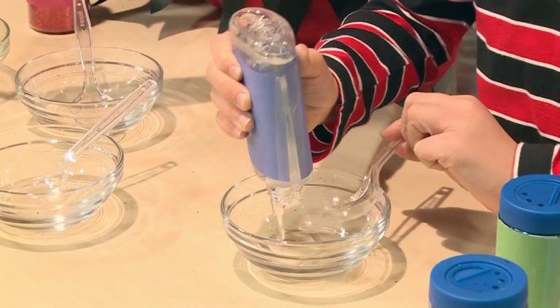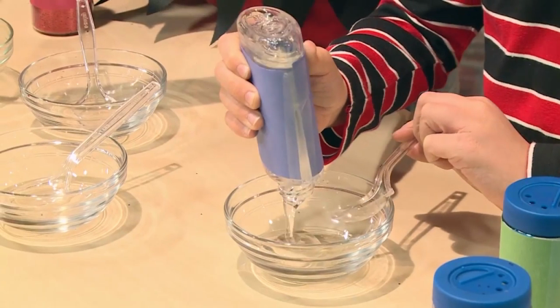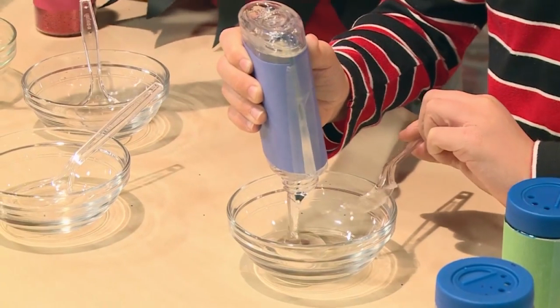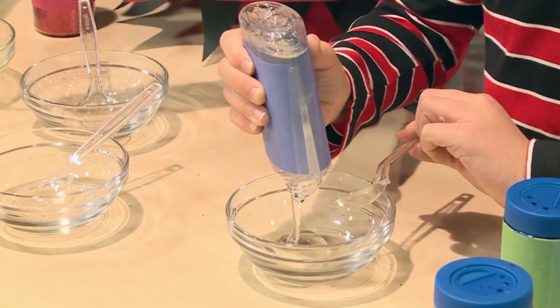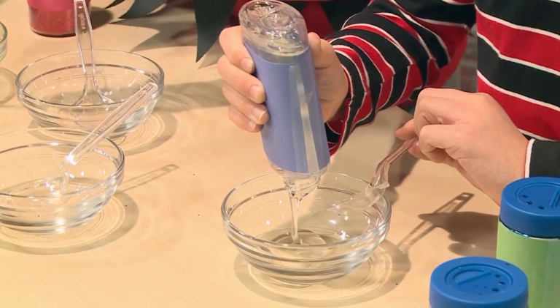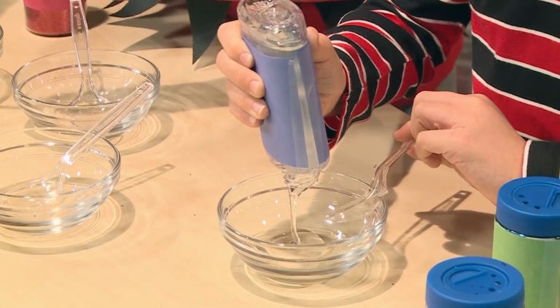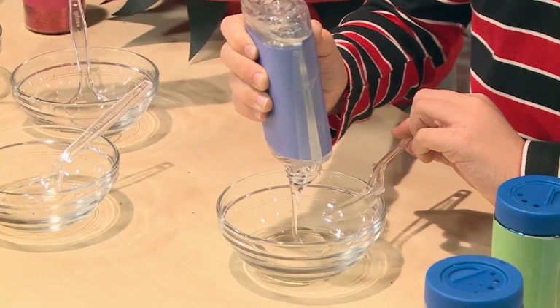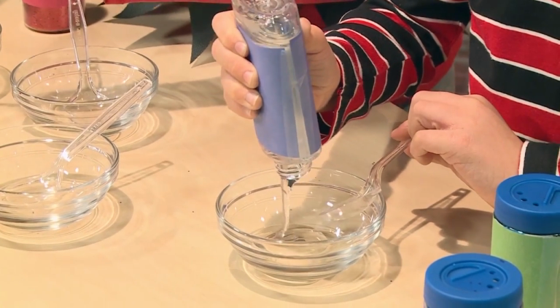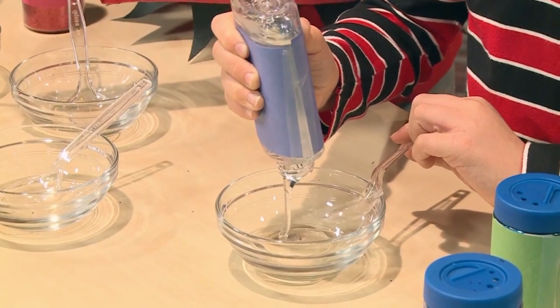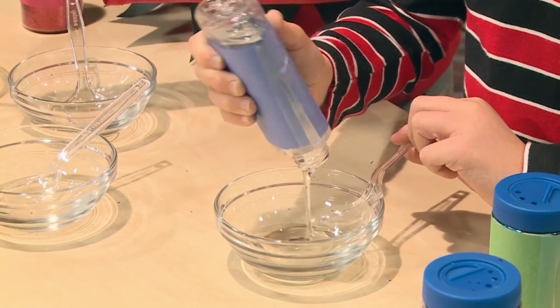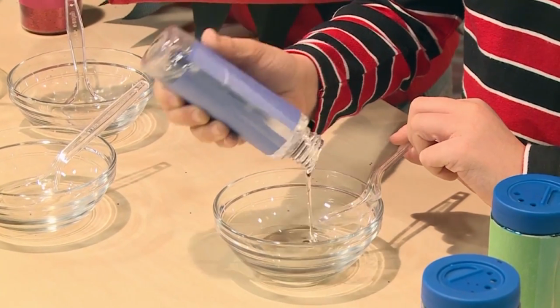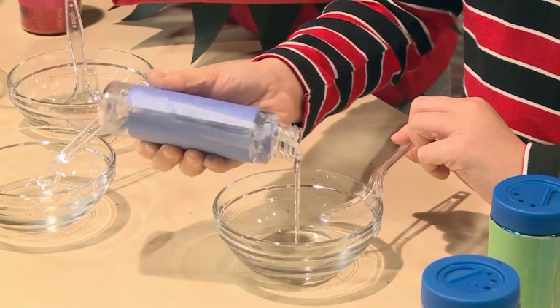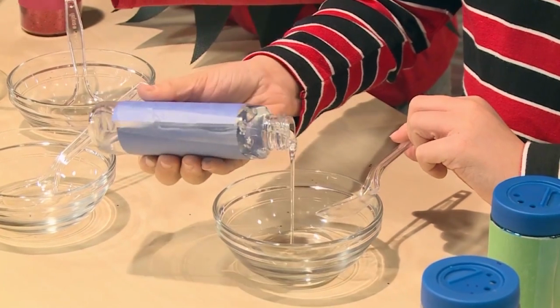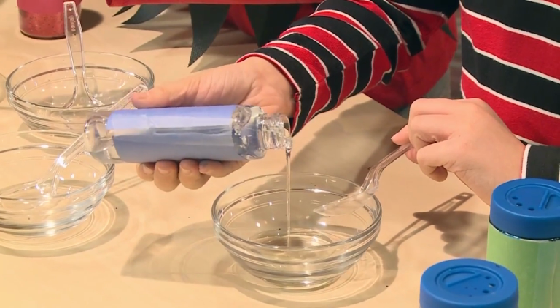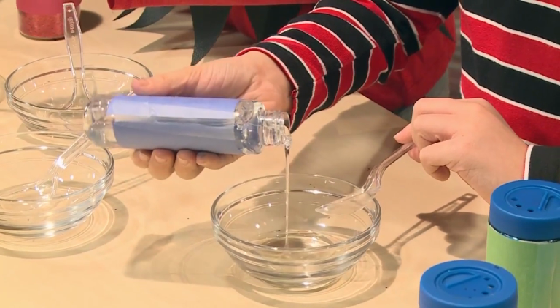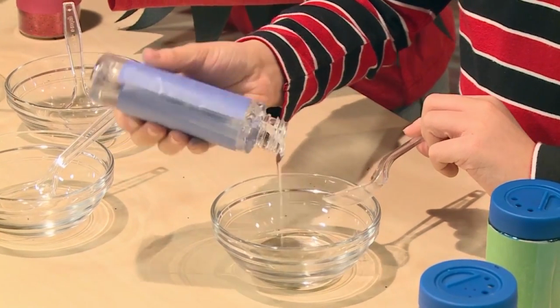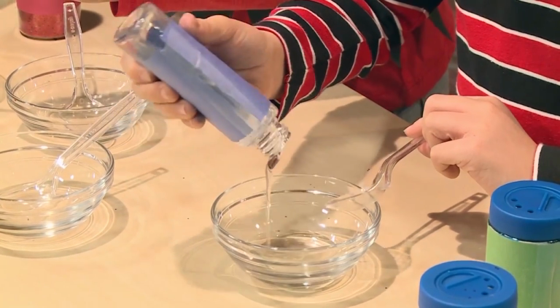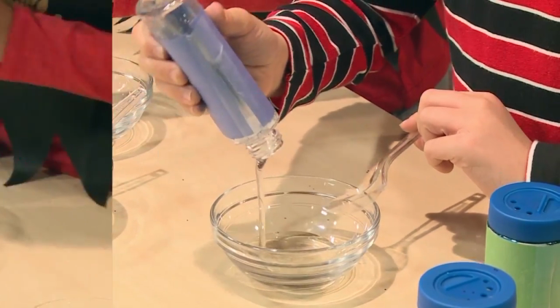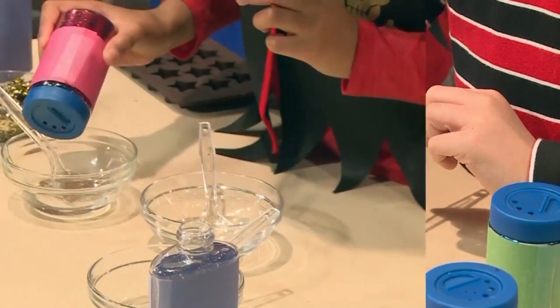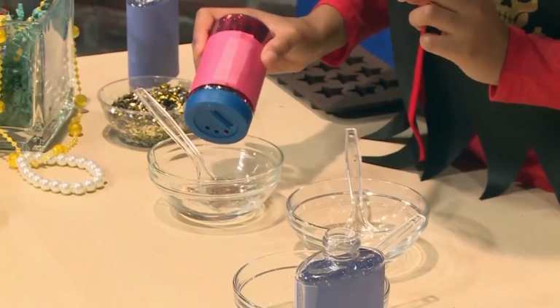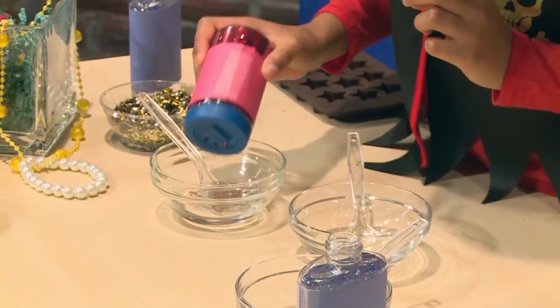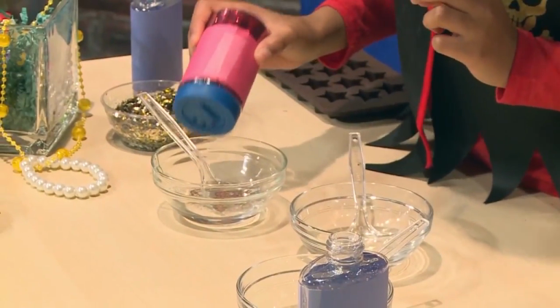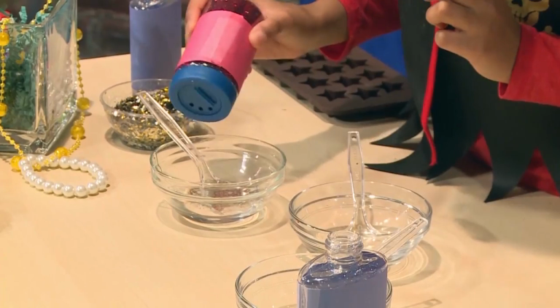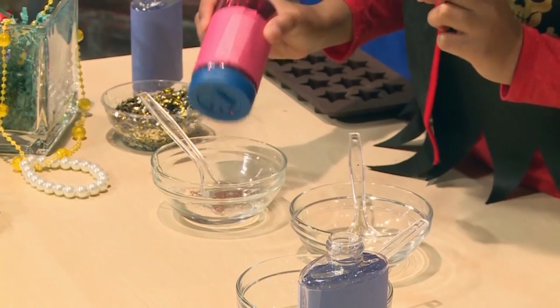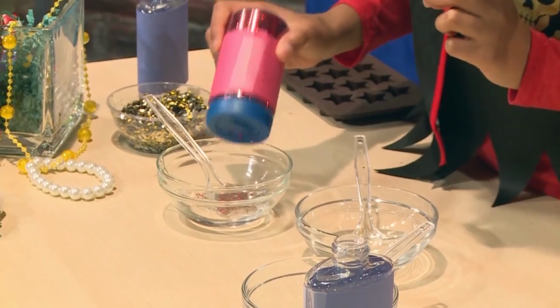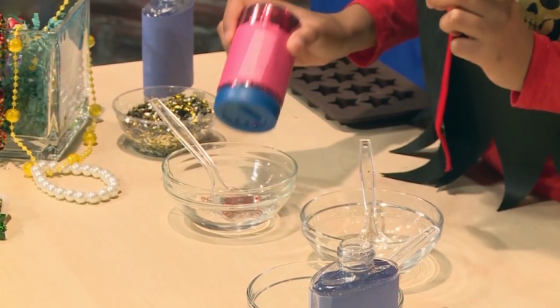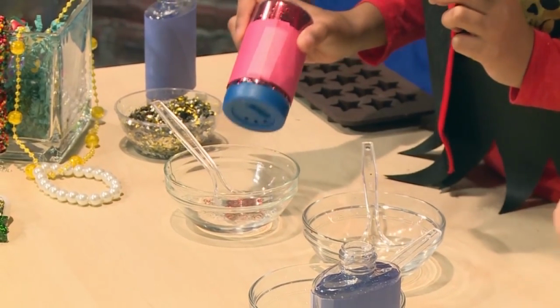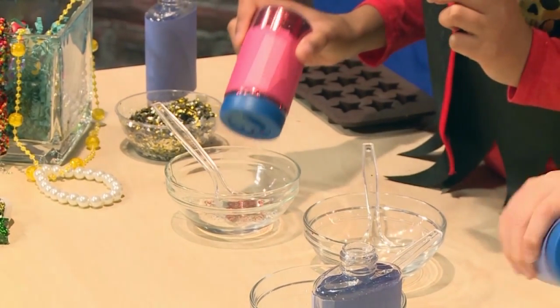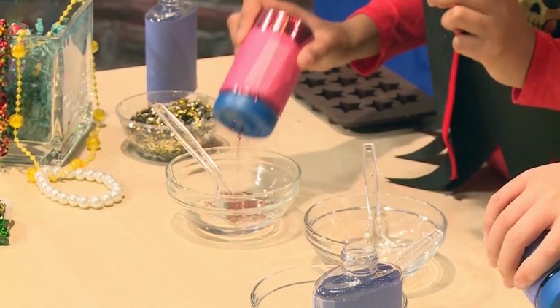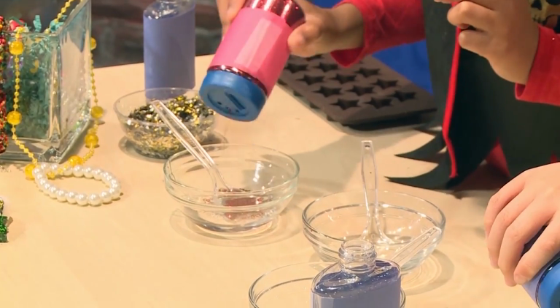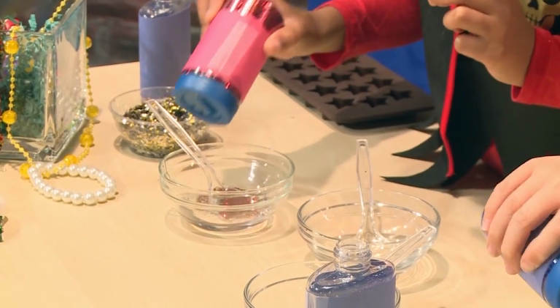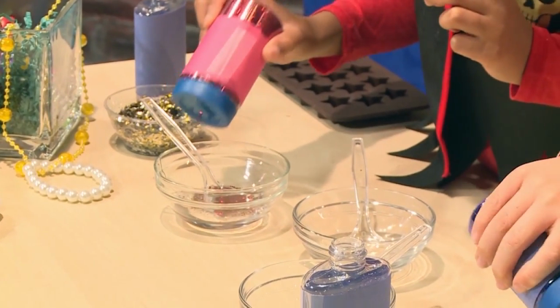We're using gel glue so it makes it more shiny. To make your treasure sparkly, add glitter to the gel glue.